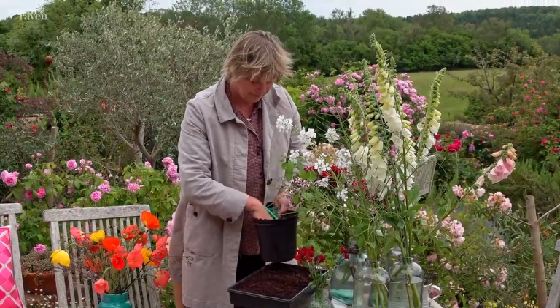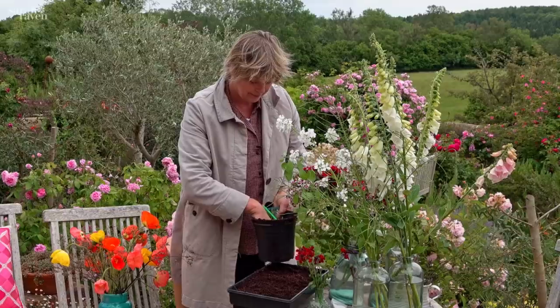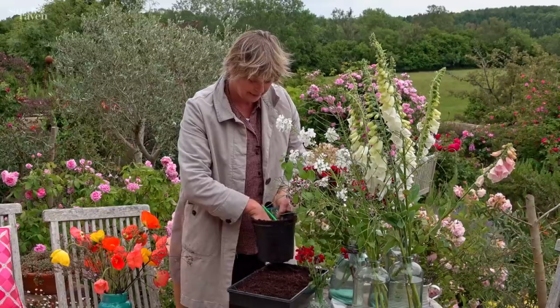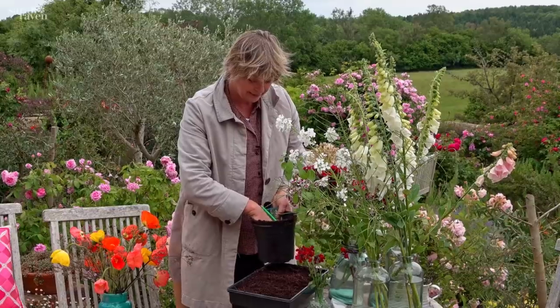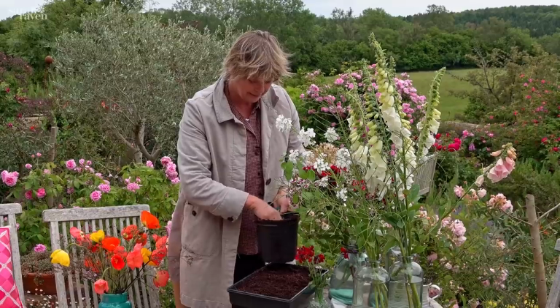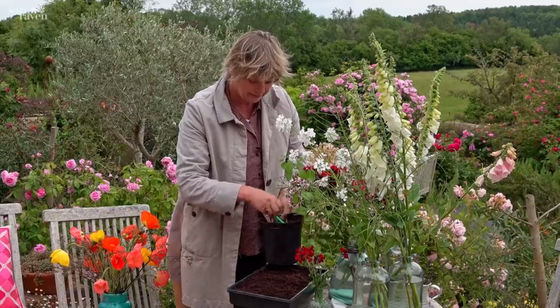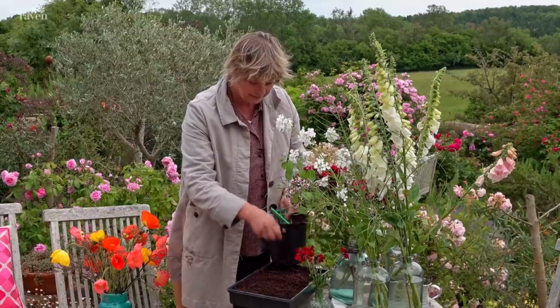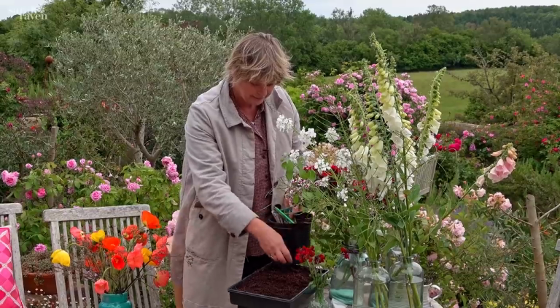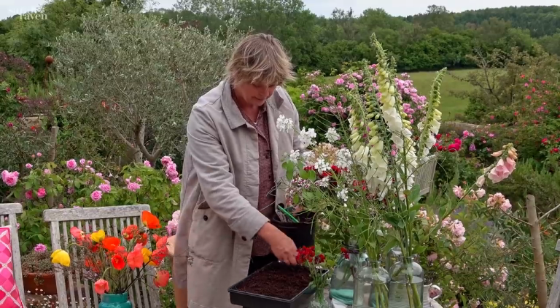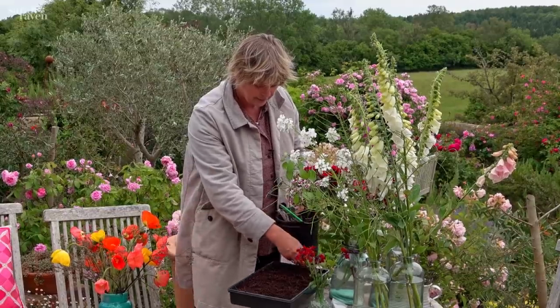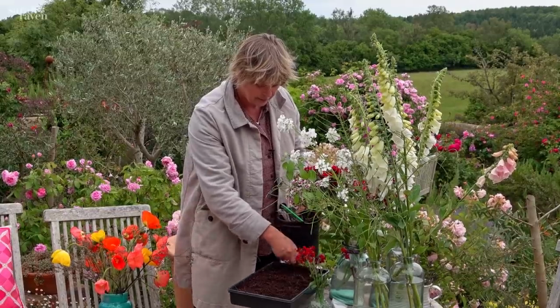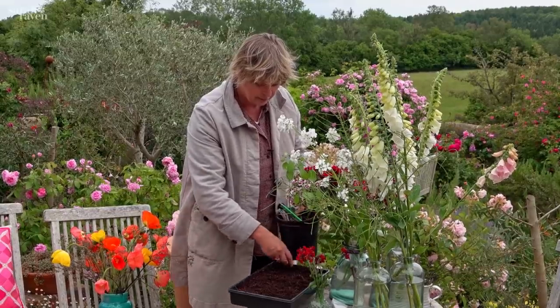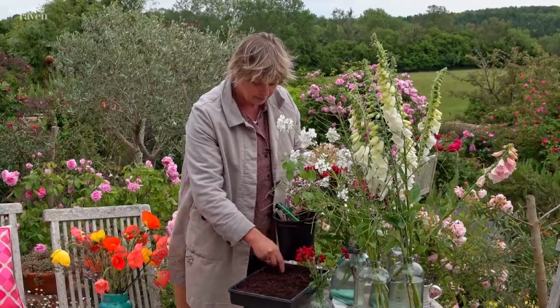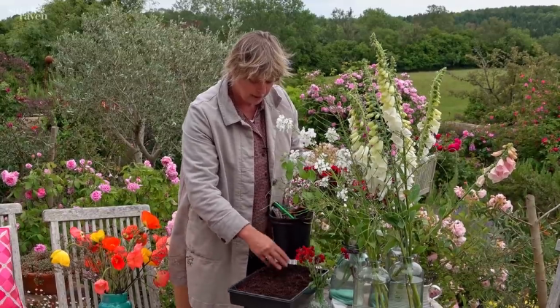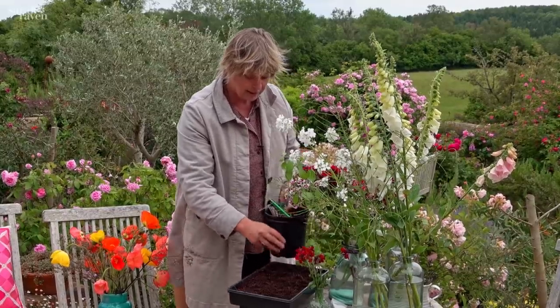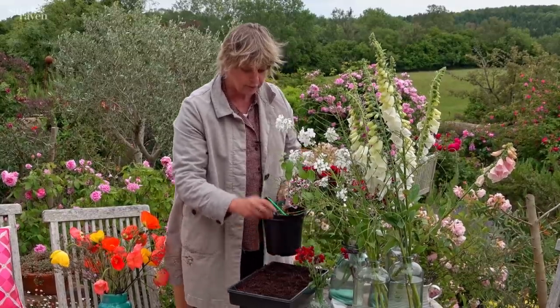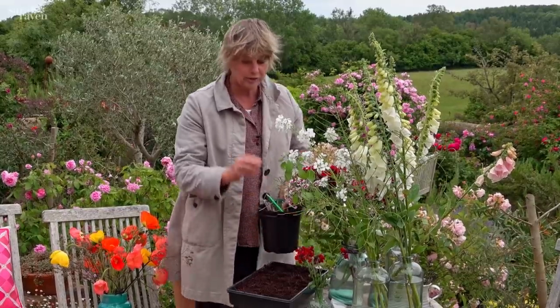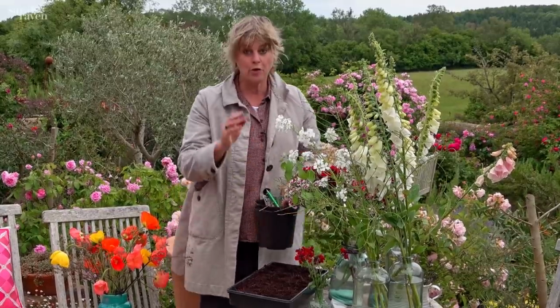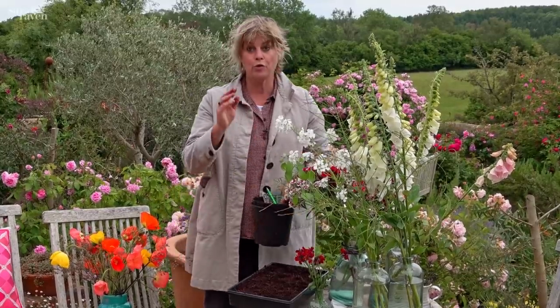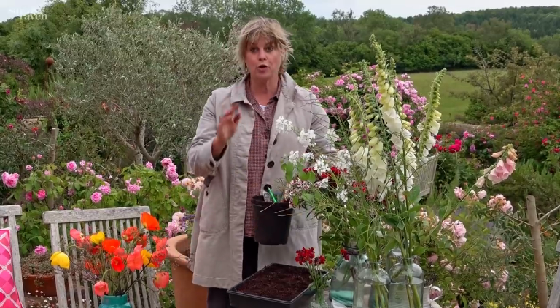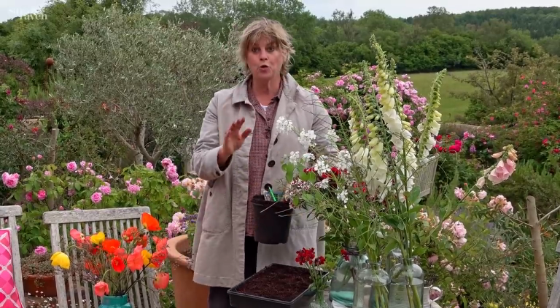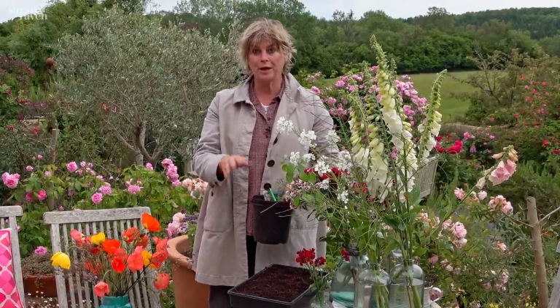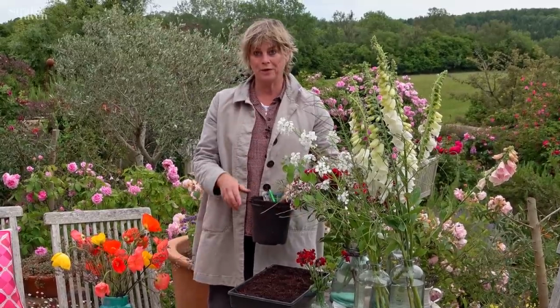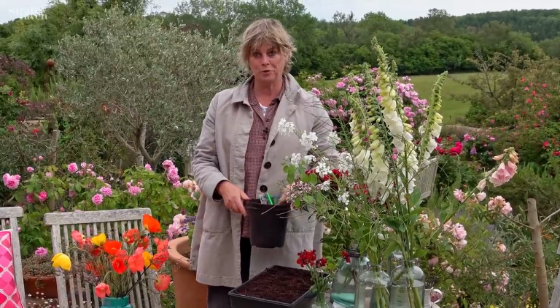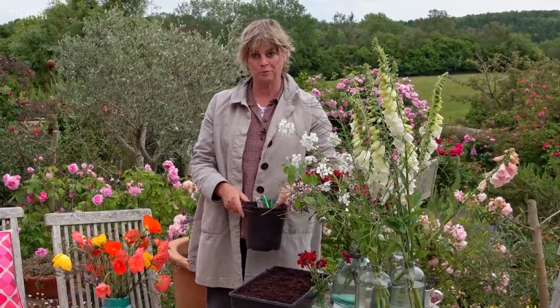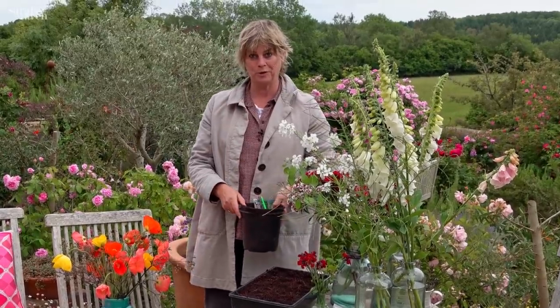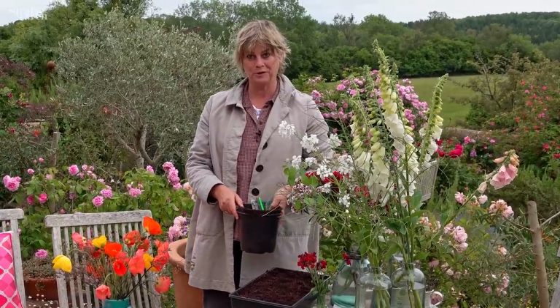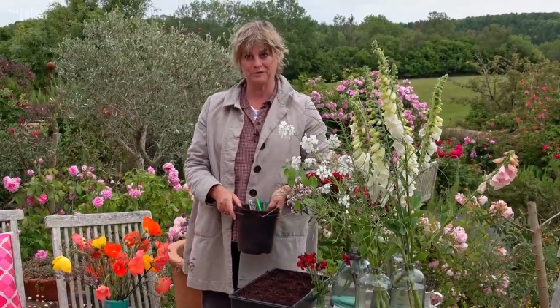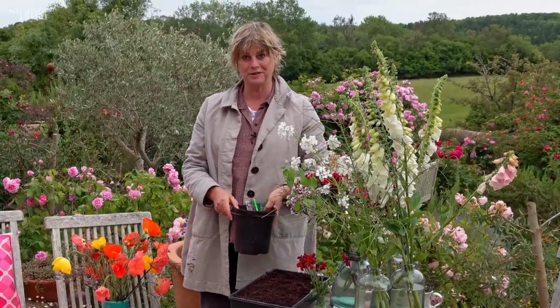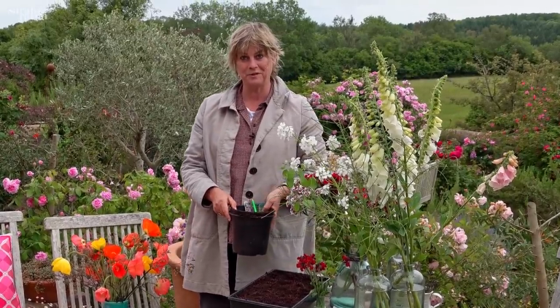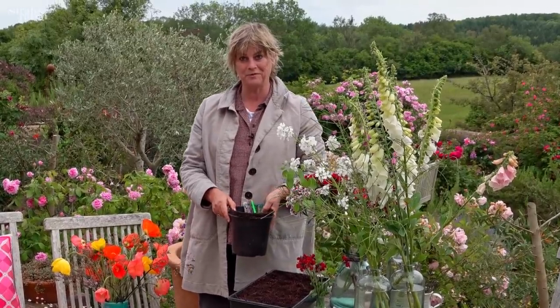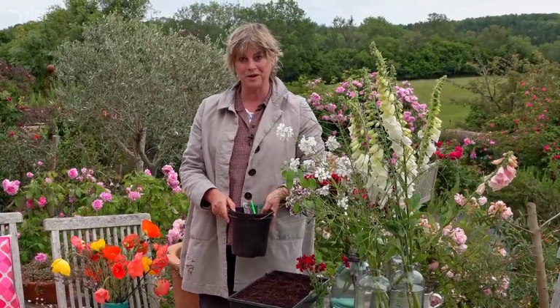And that's it — so biennials: the queen group of plants for this time of year.